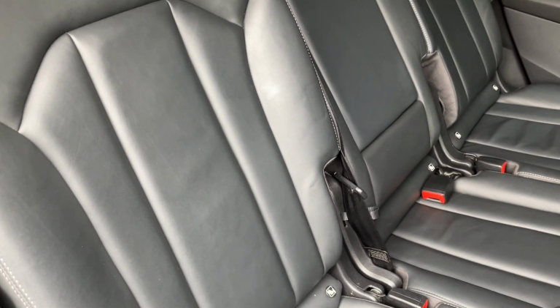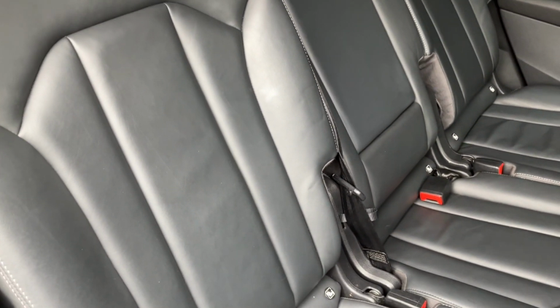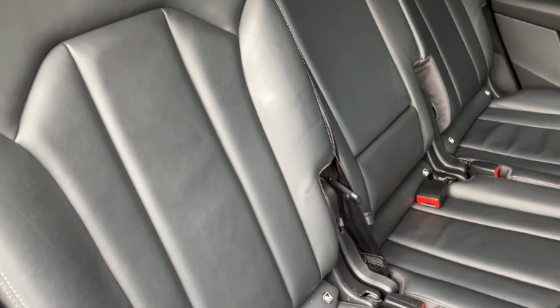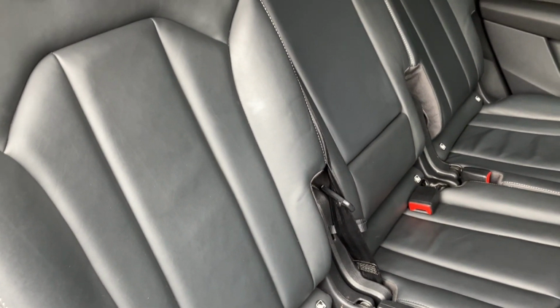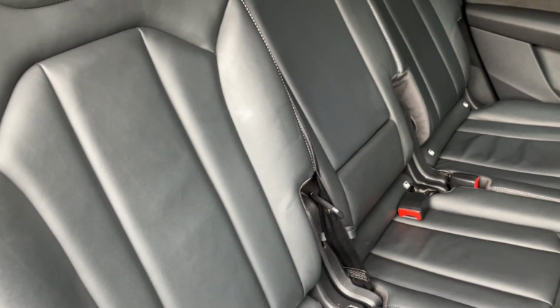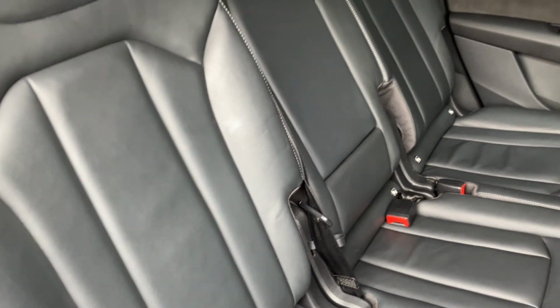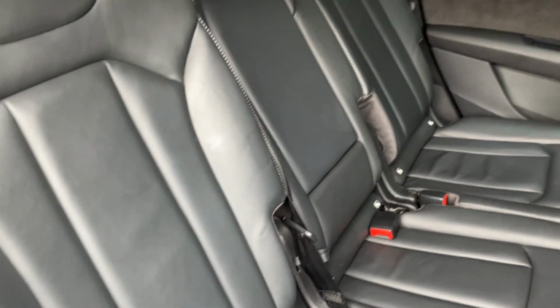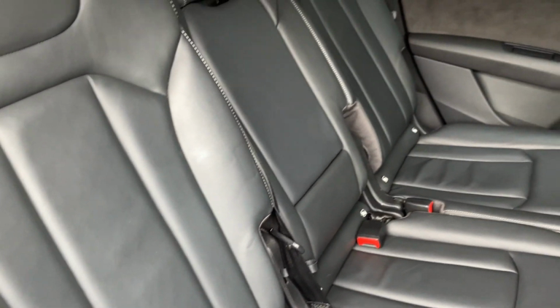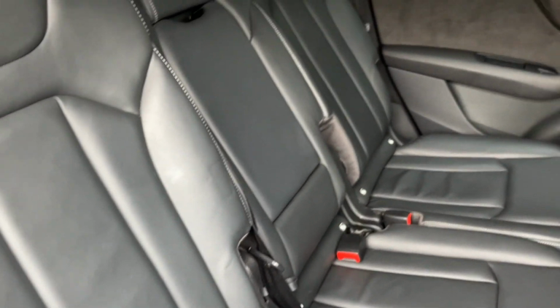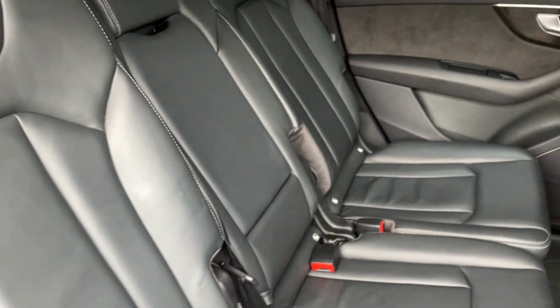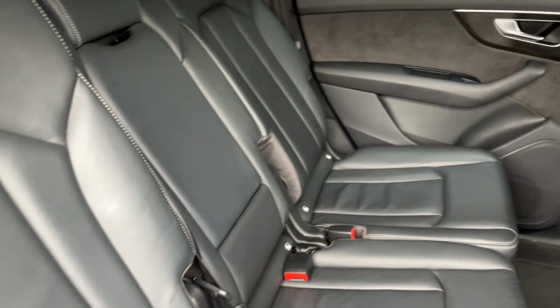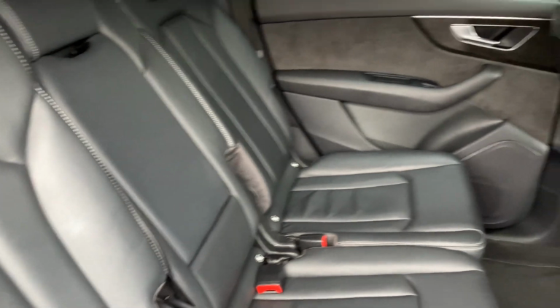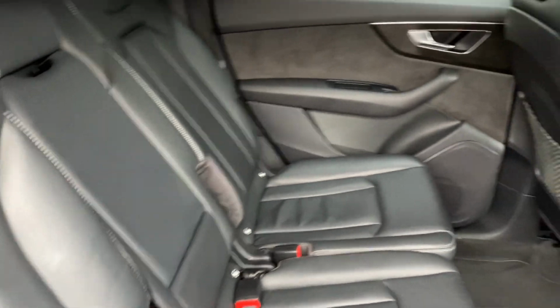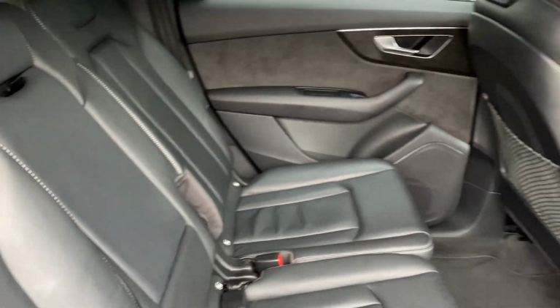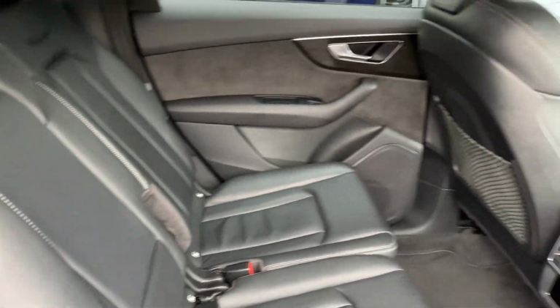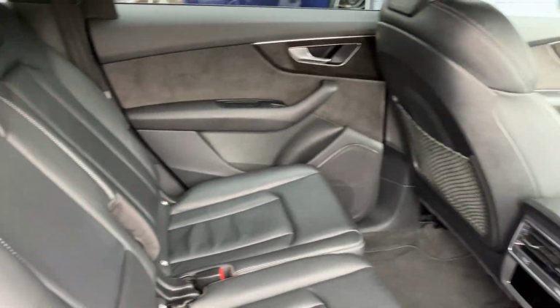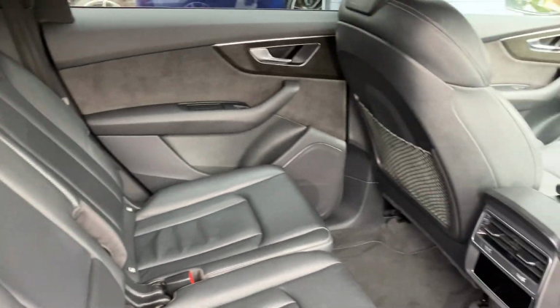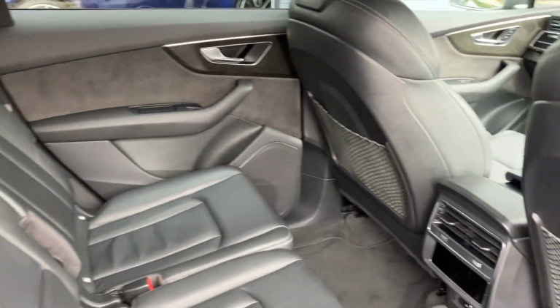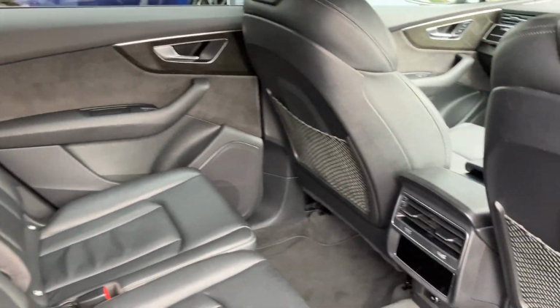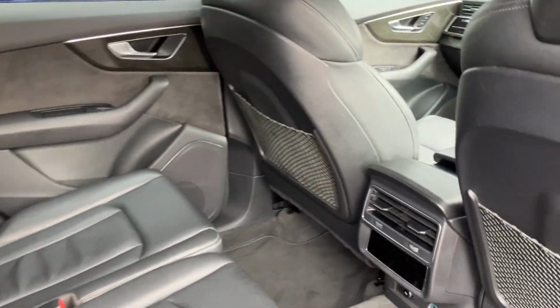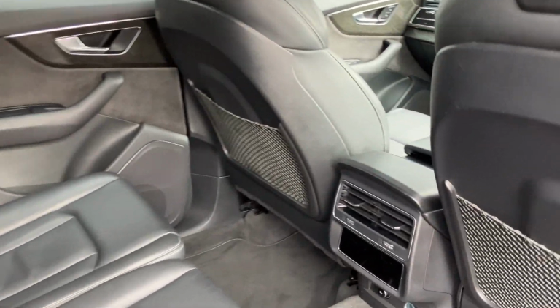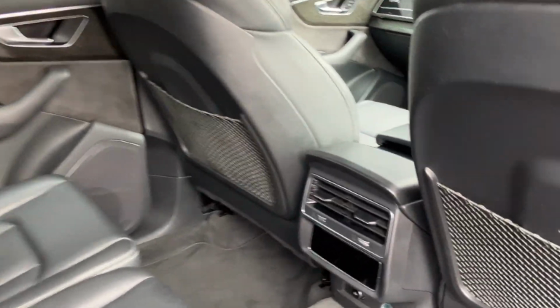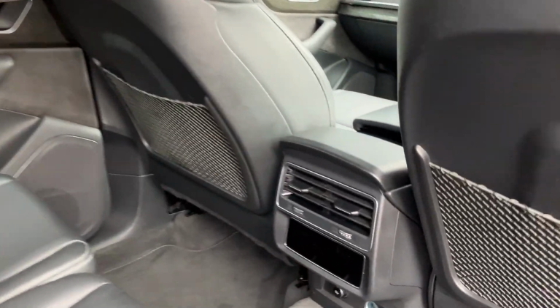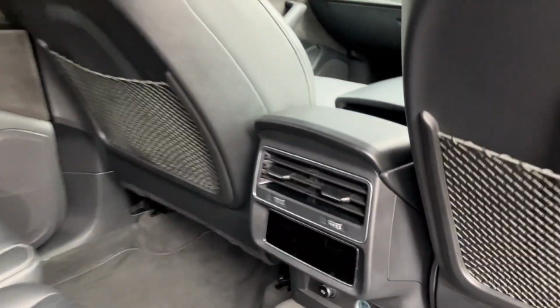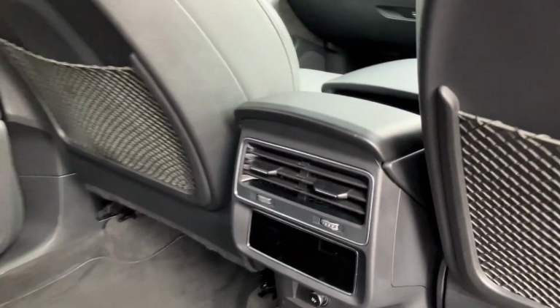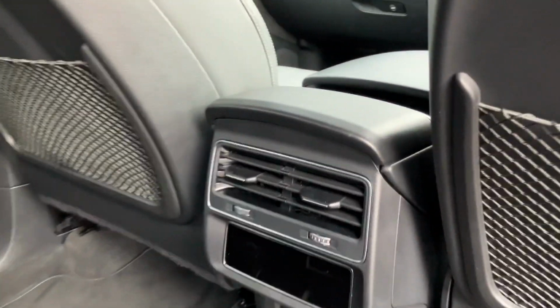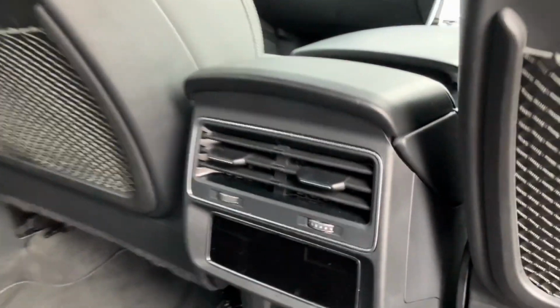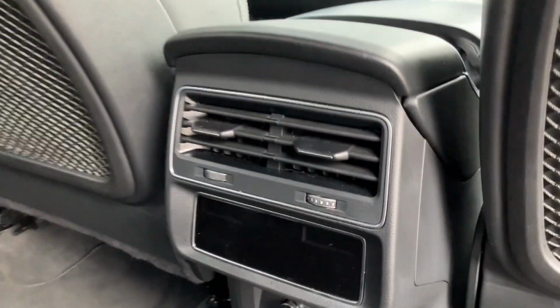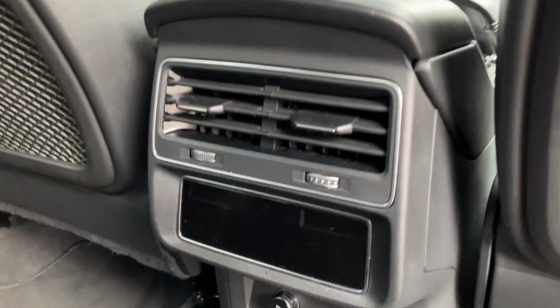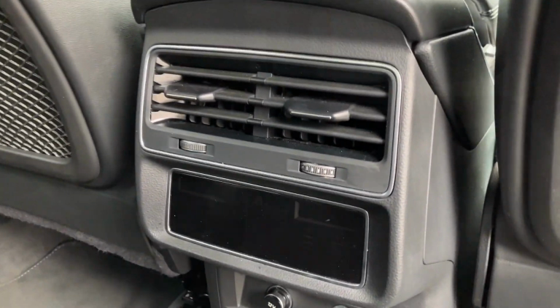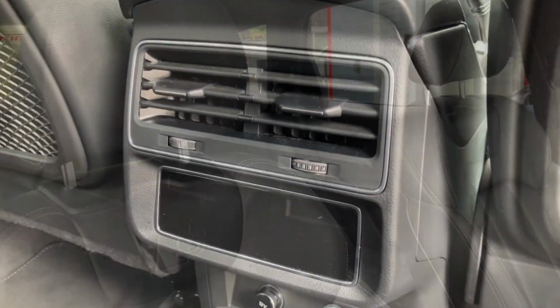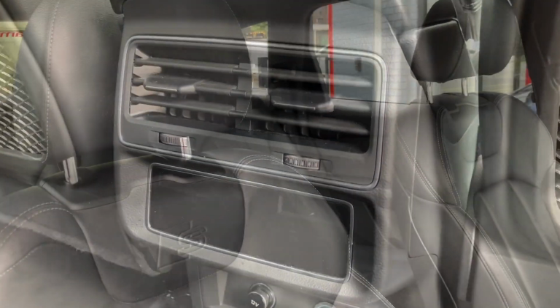Moving into the second row, you can see the full black leather extending onto the door cards, and rear climate control there.